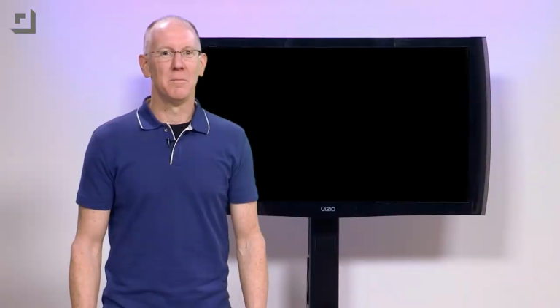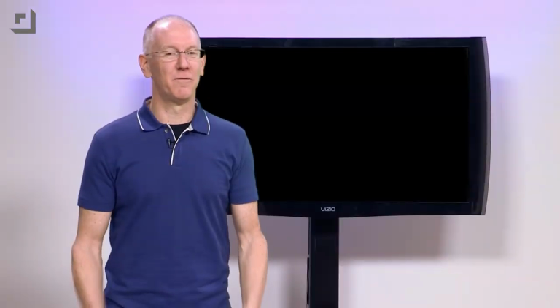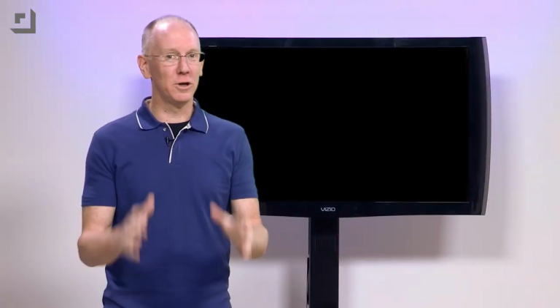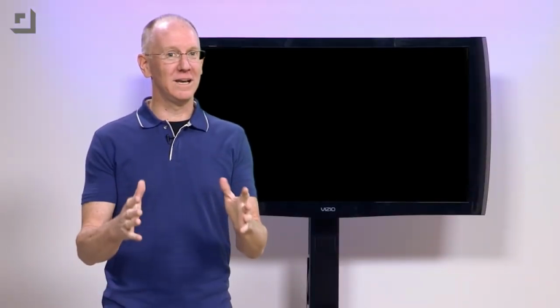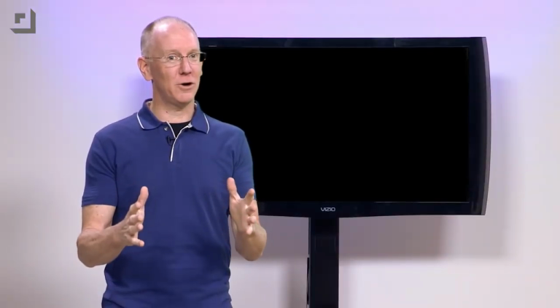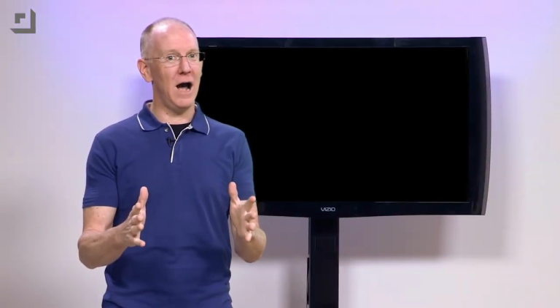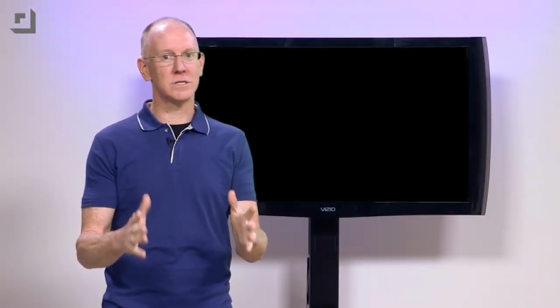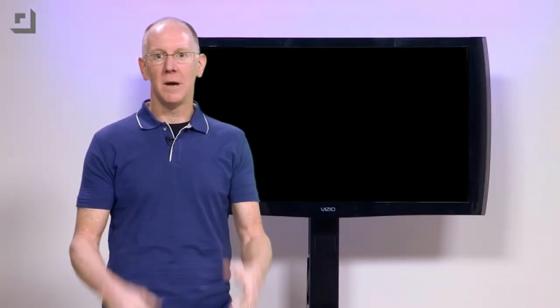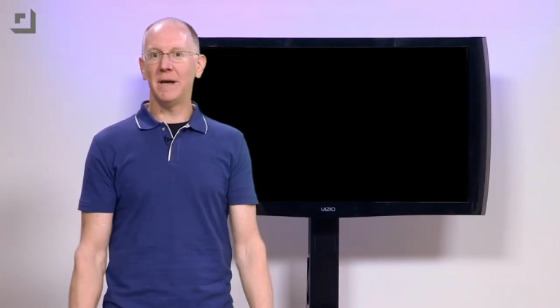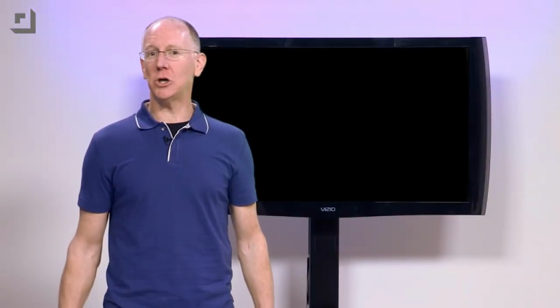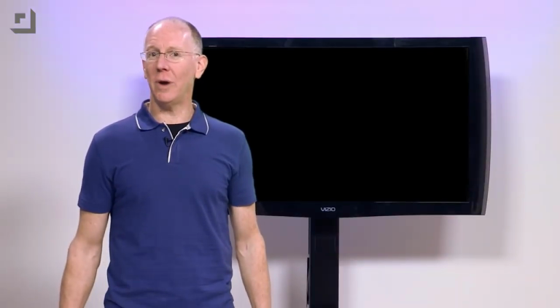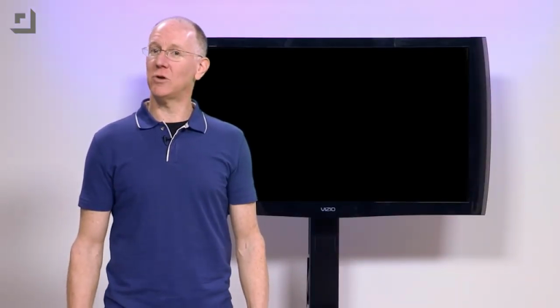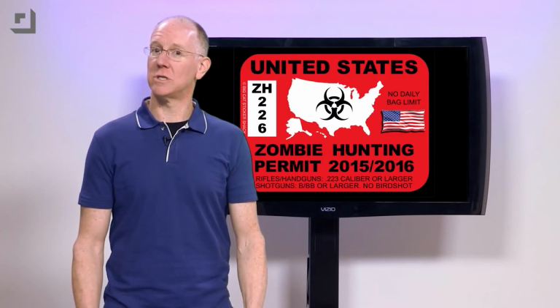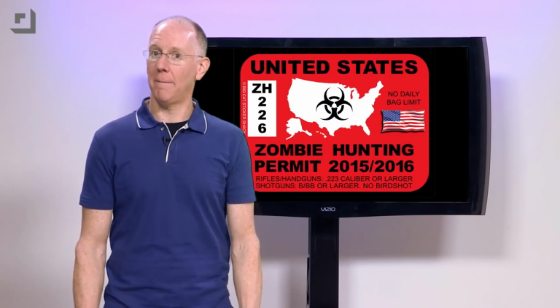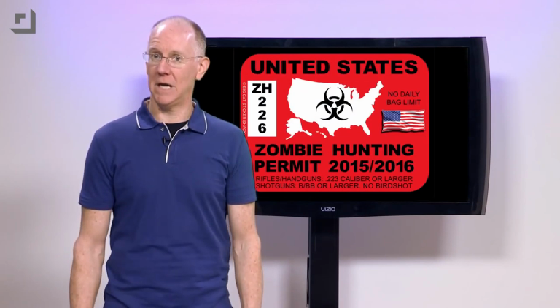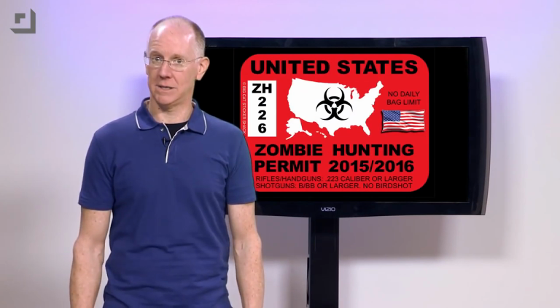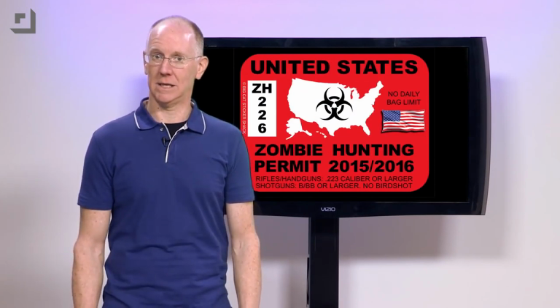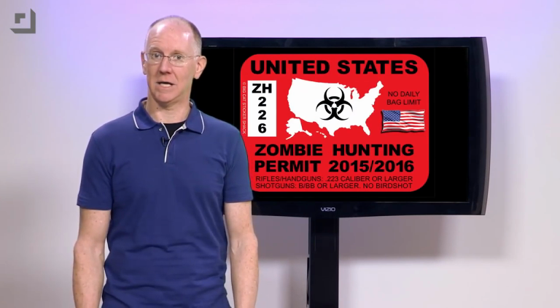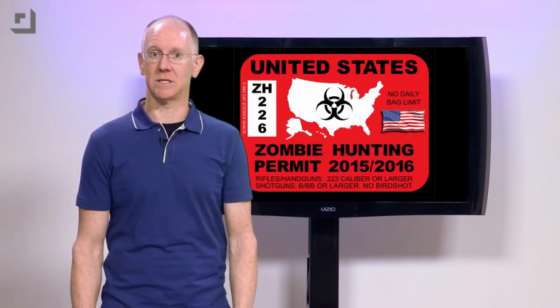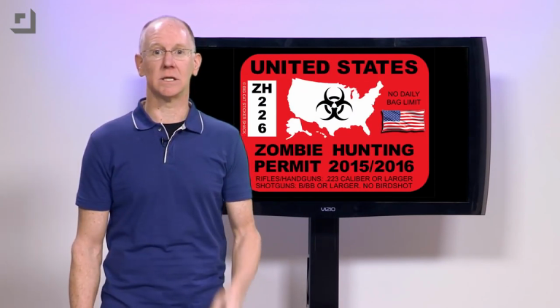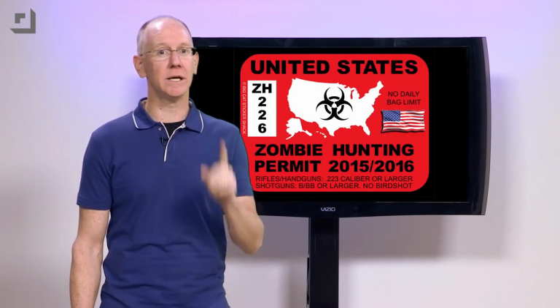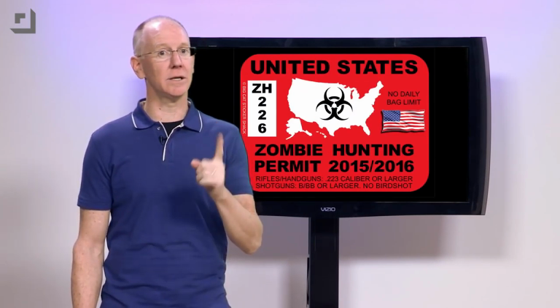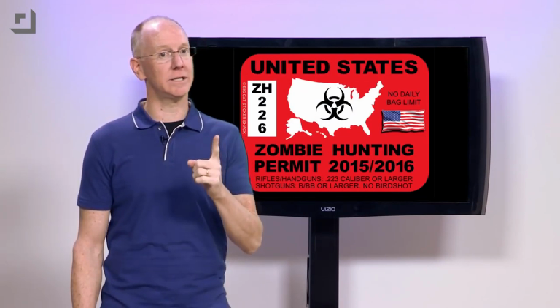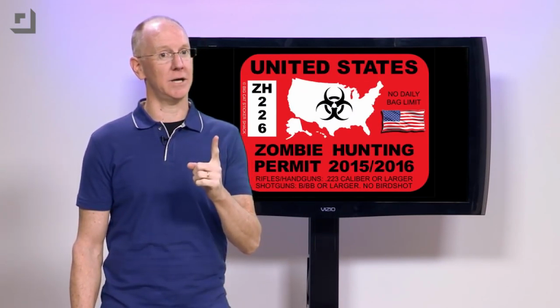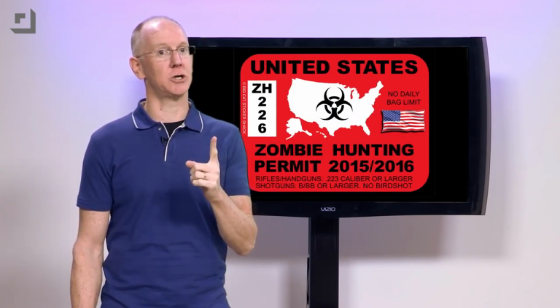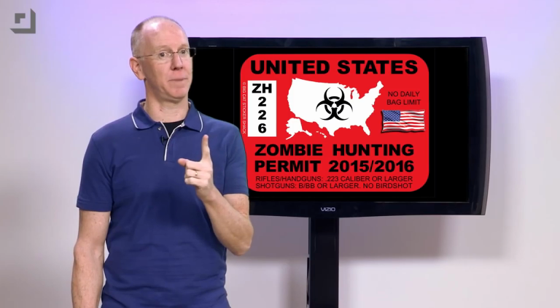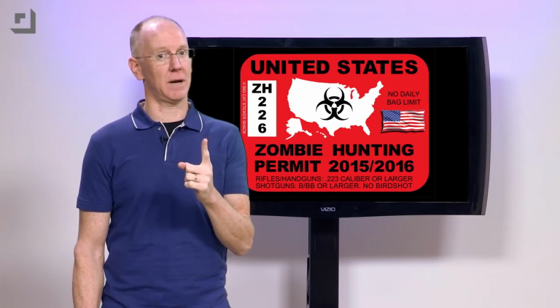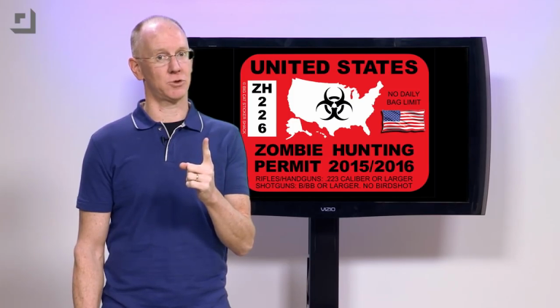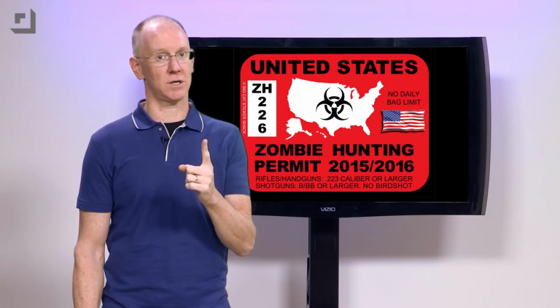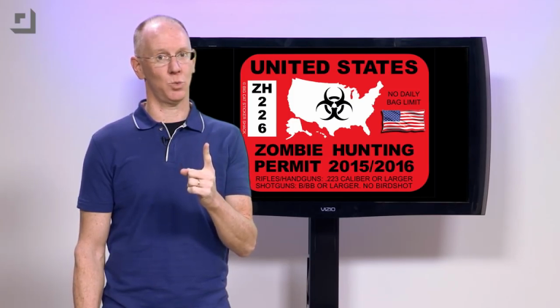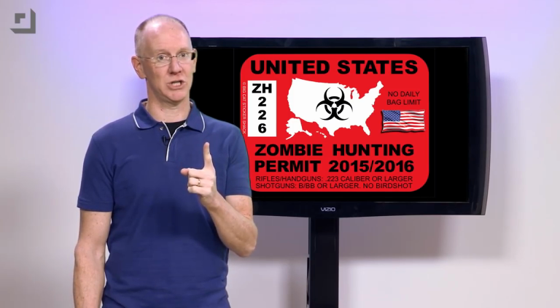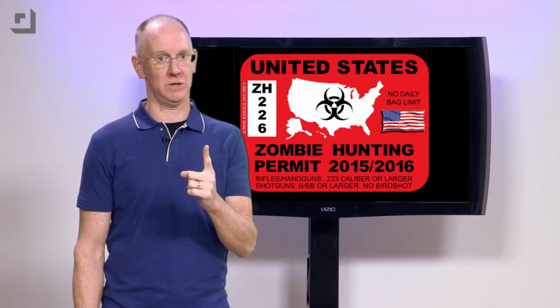Before you leave your house, make sure you have your zombie hunting license clearly attached to your pickup truck's windshield.